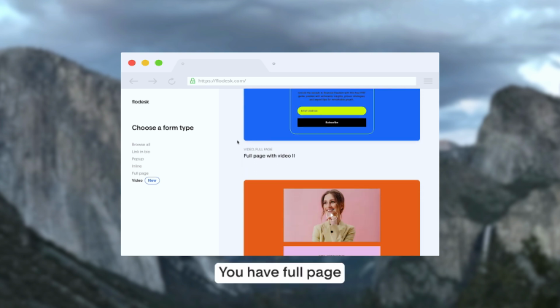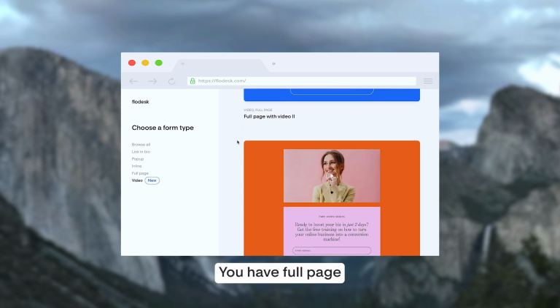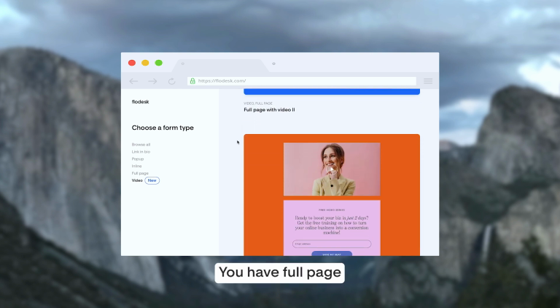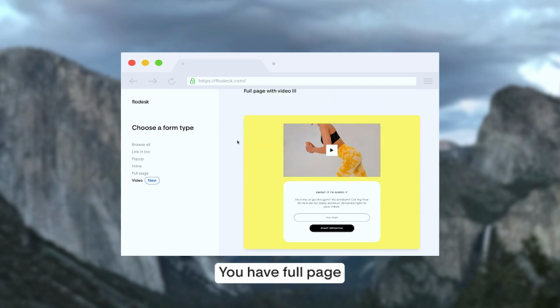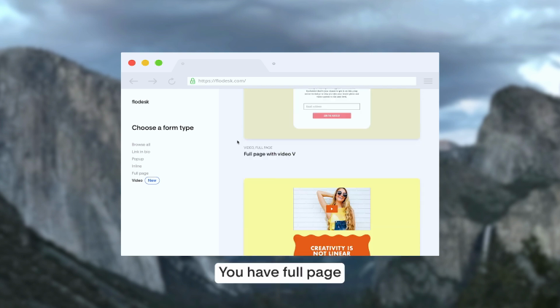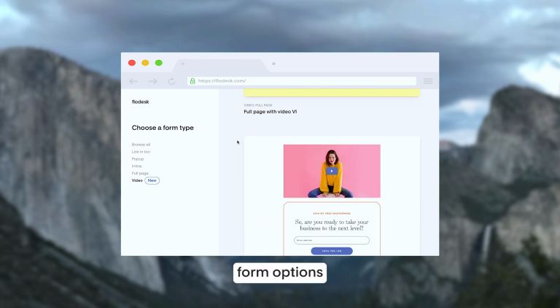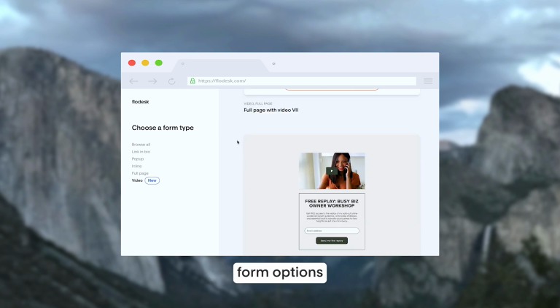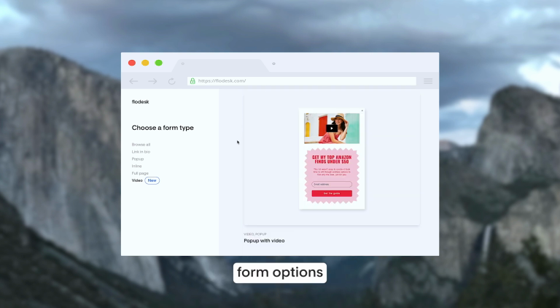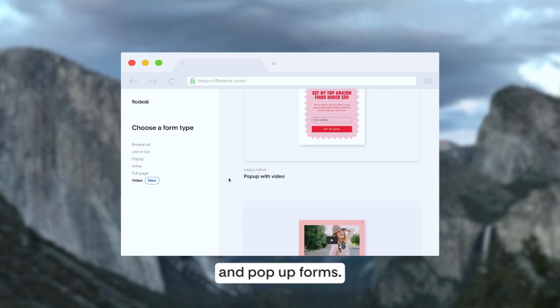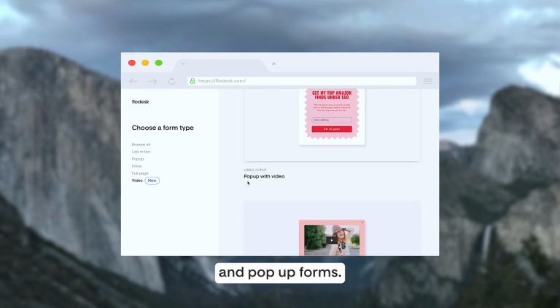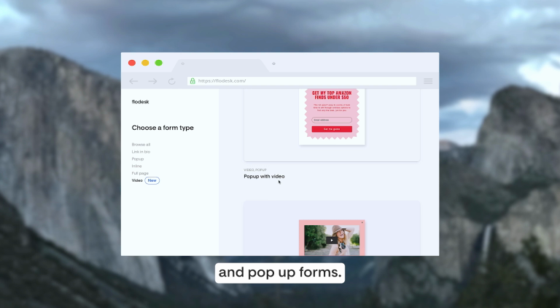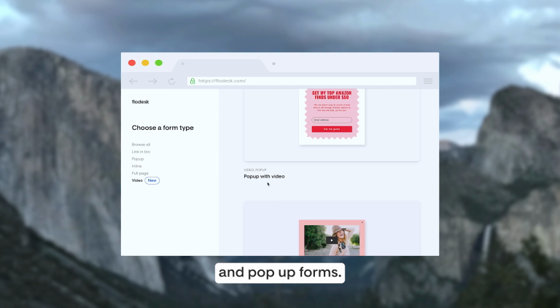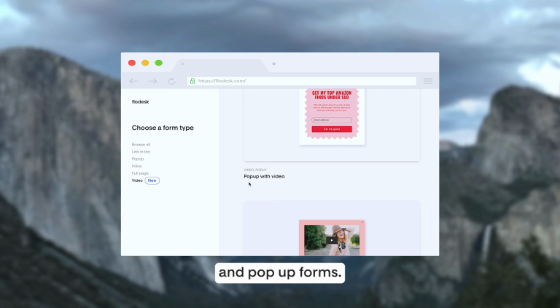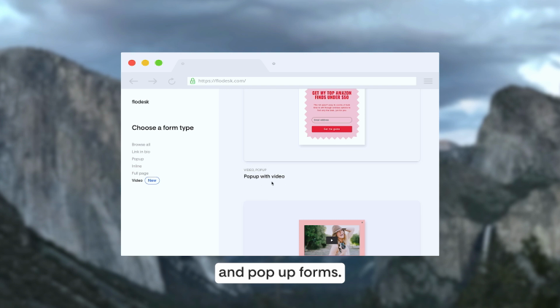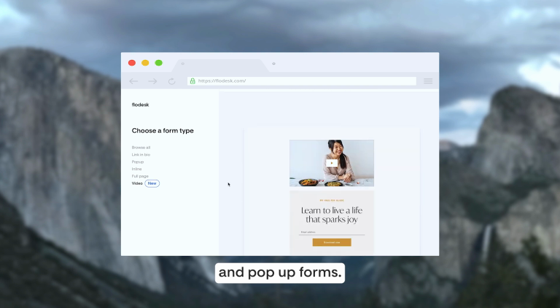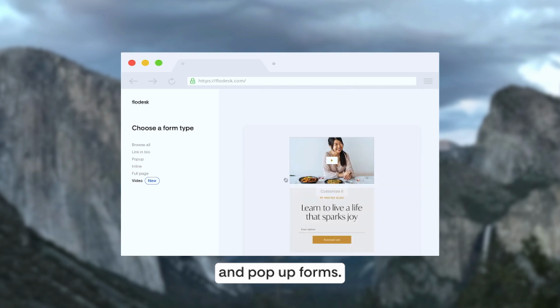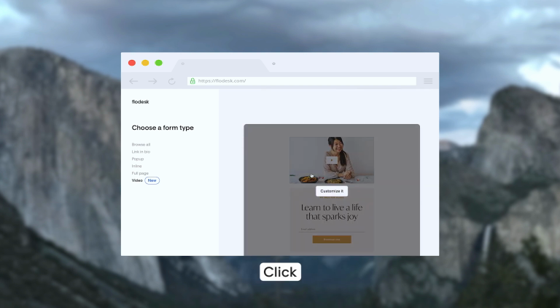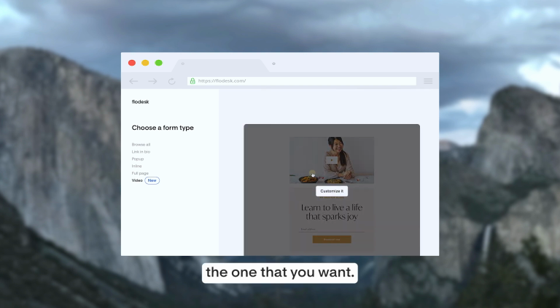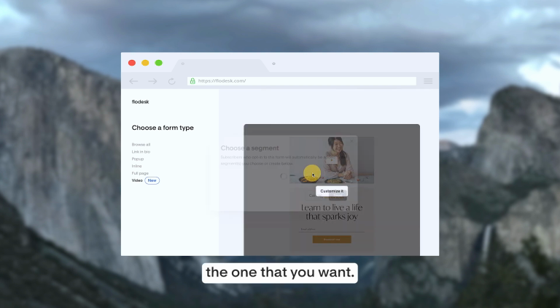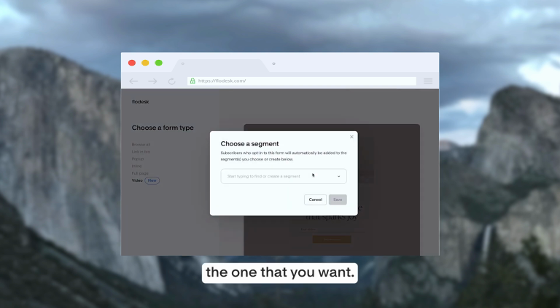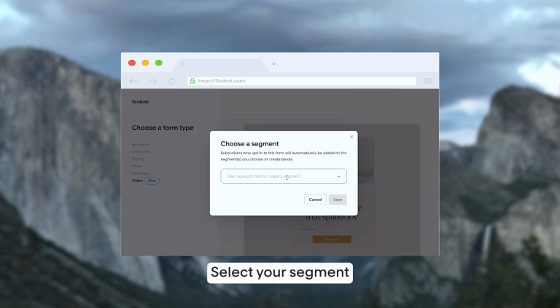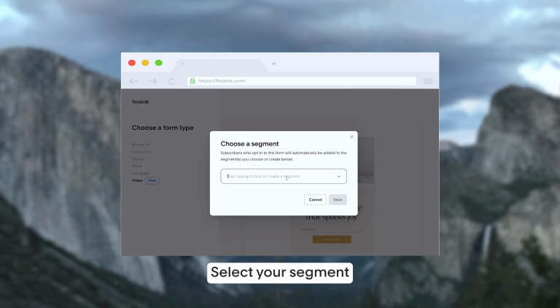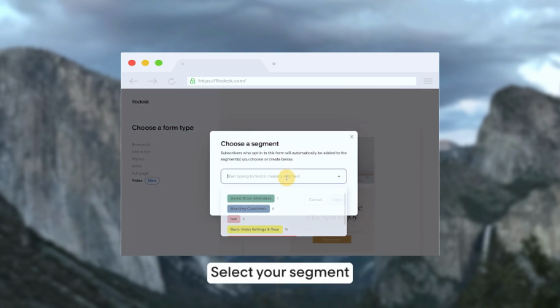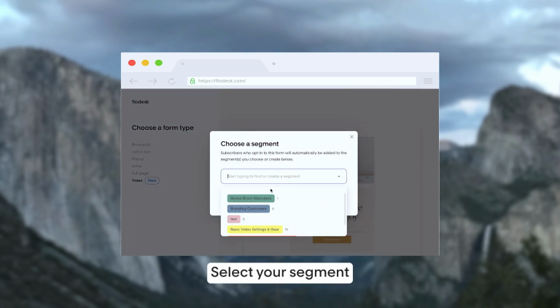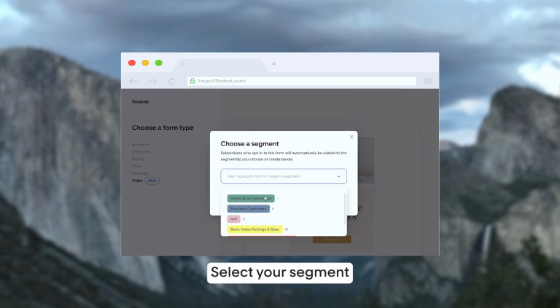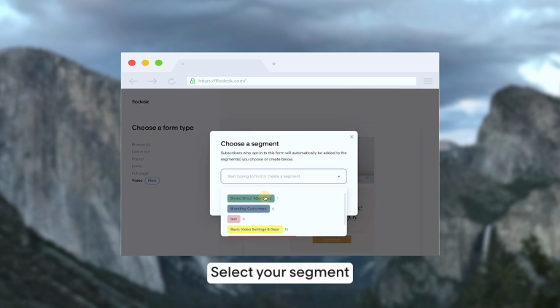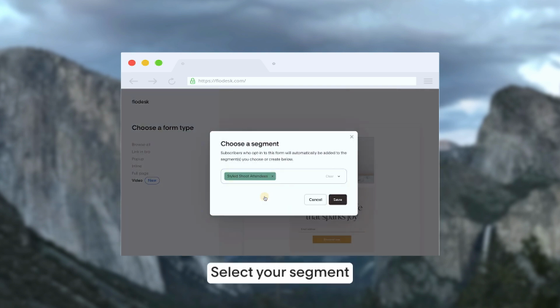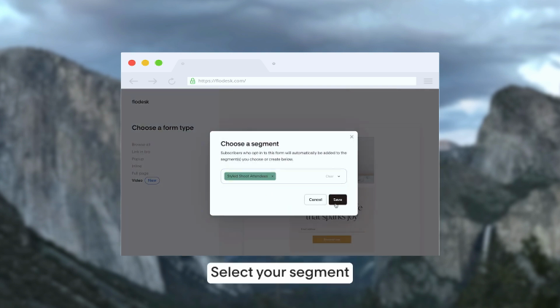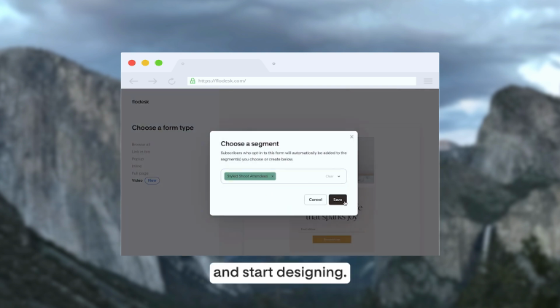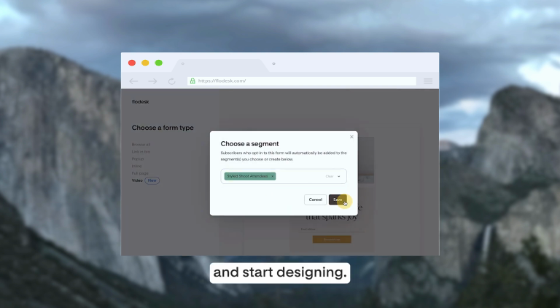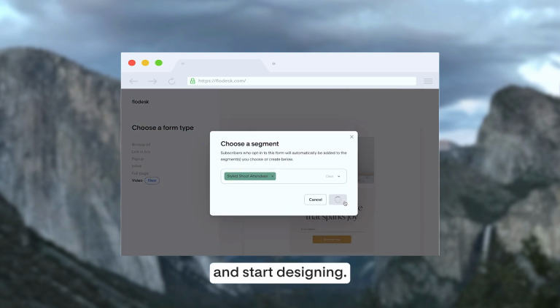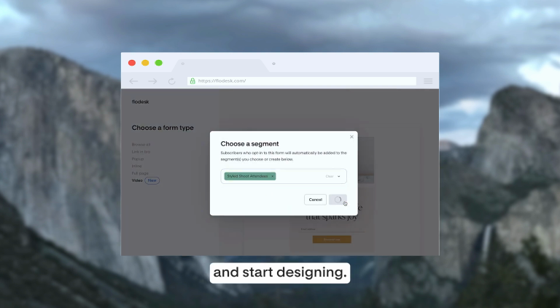You have full page form options and pop-up forms. Click the one that you want, select your segment, and start designing.